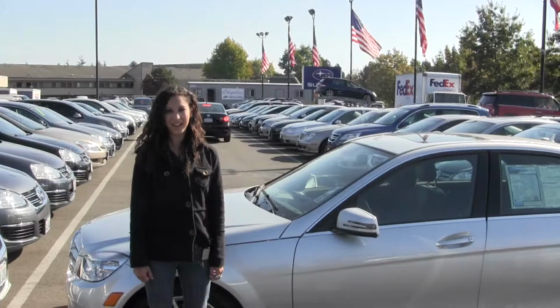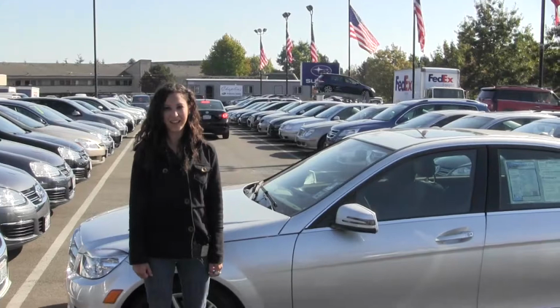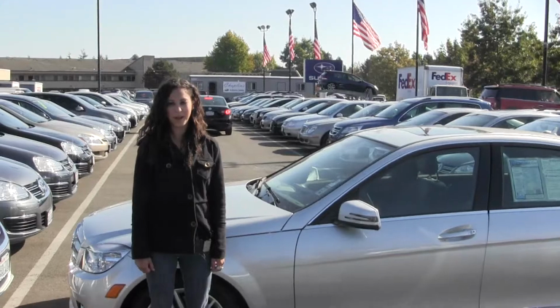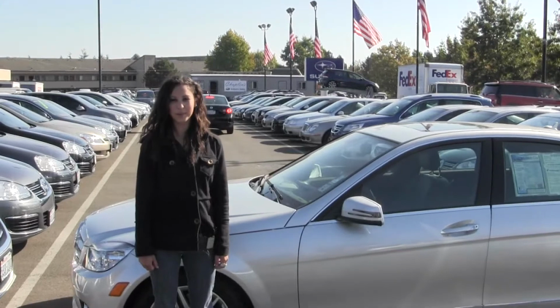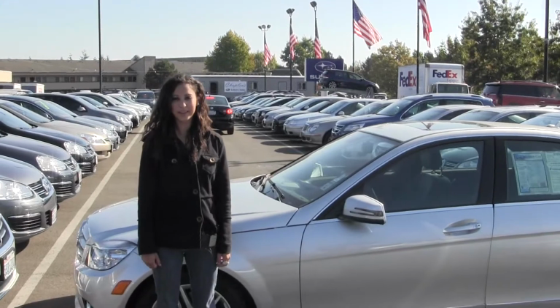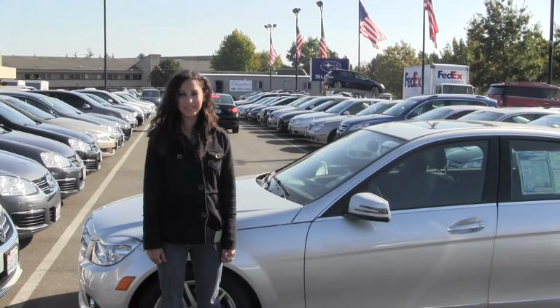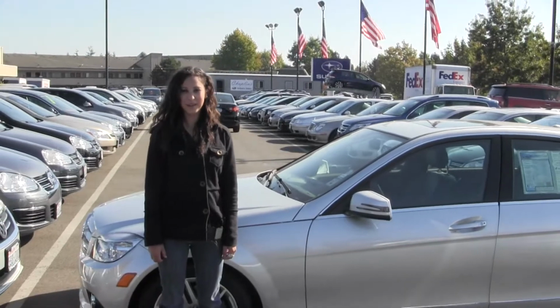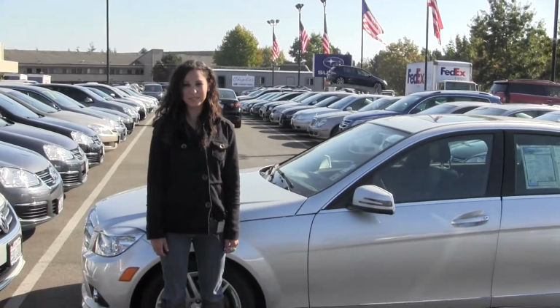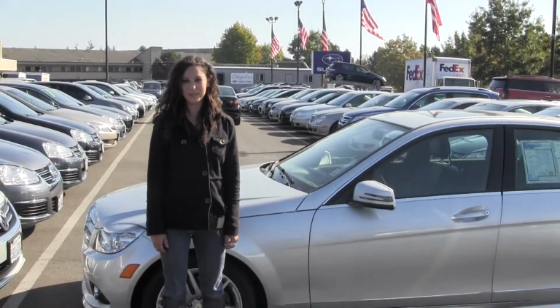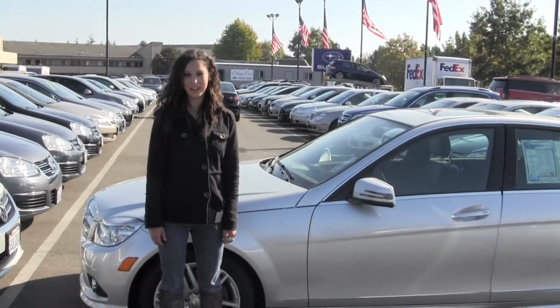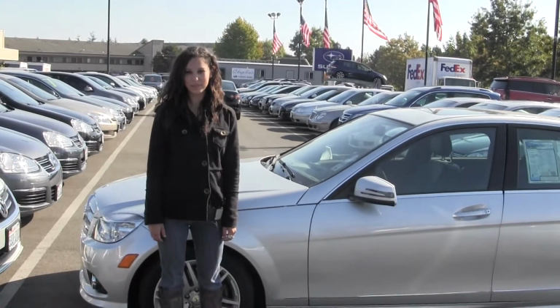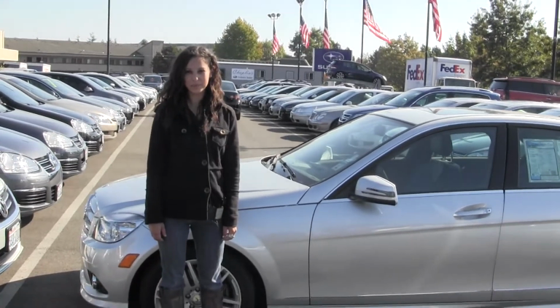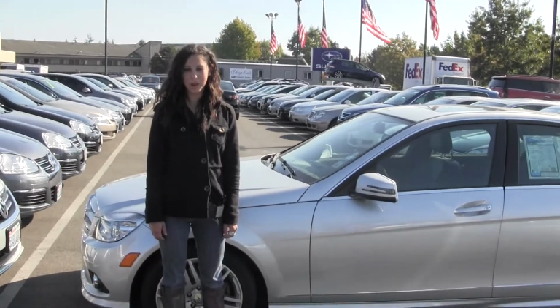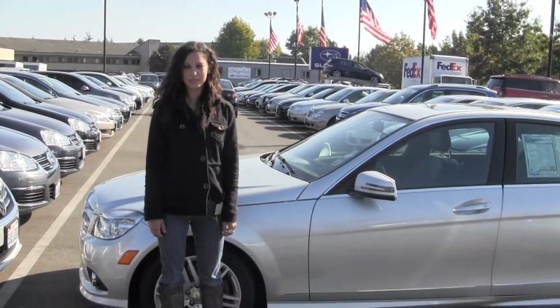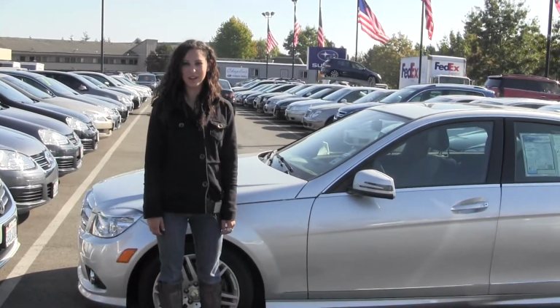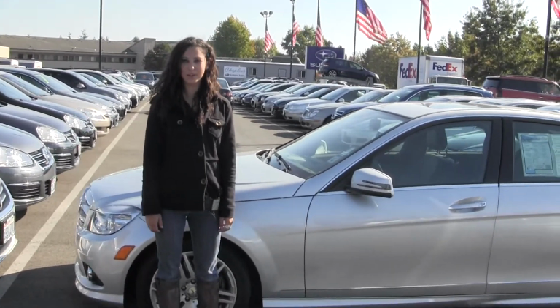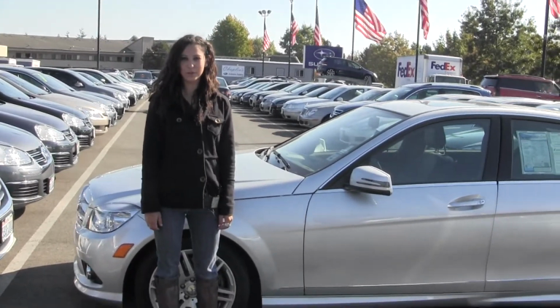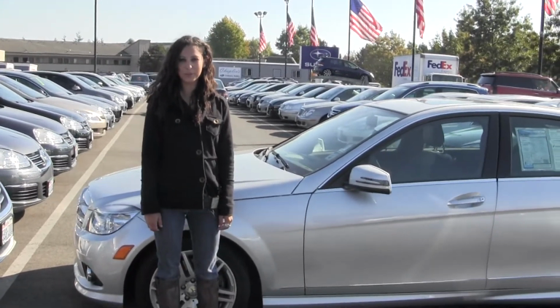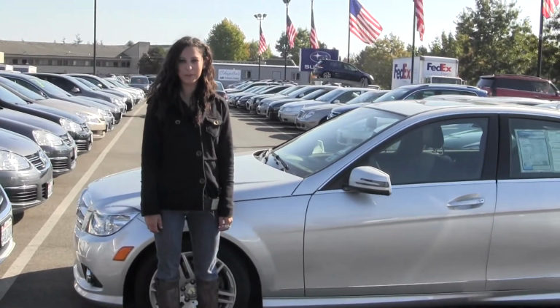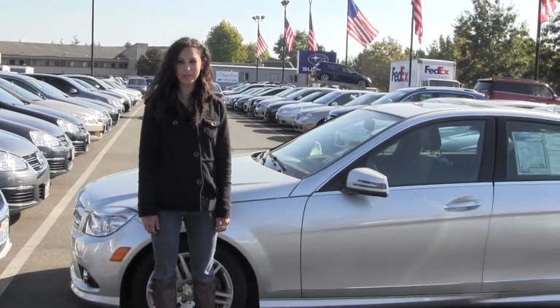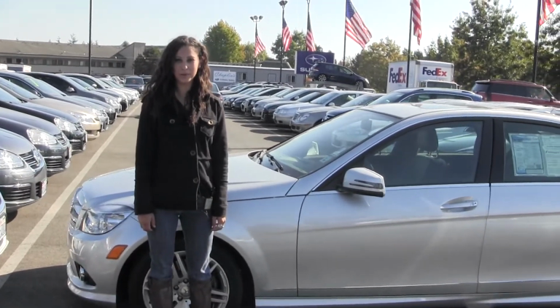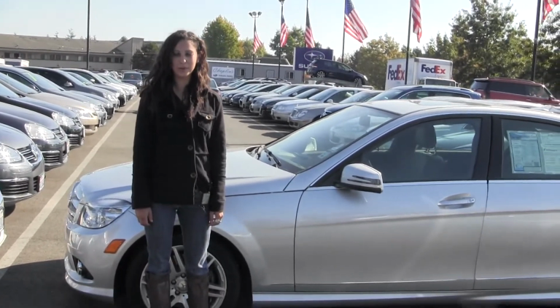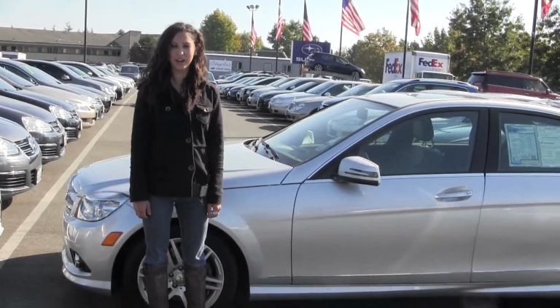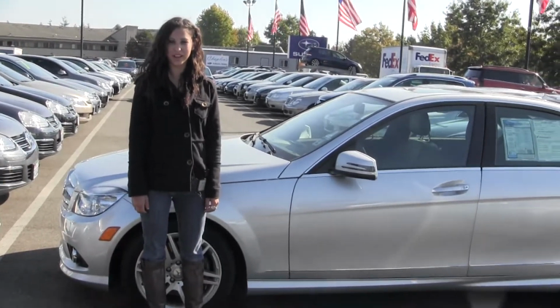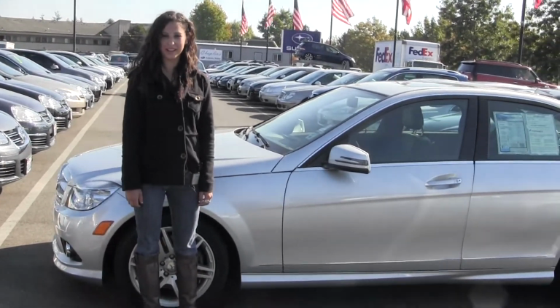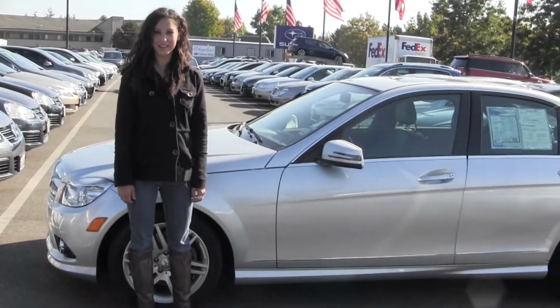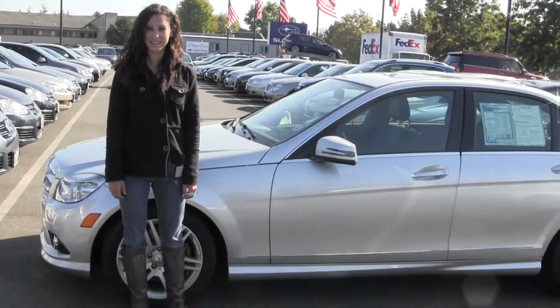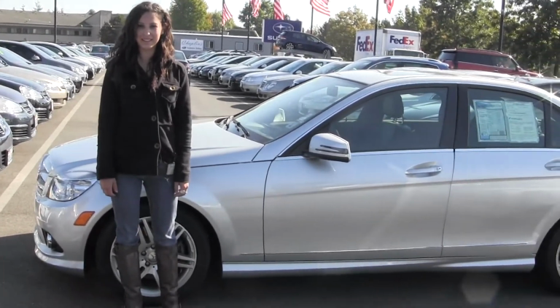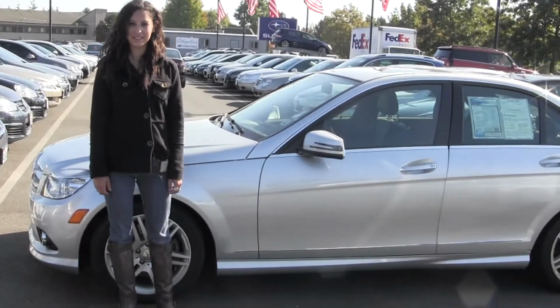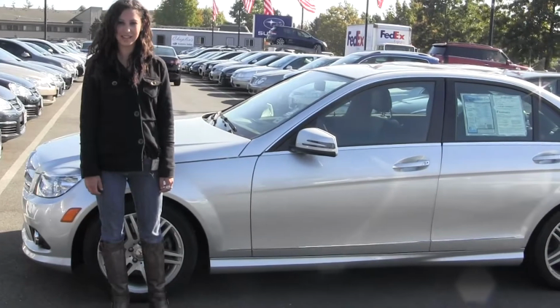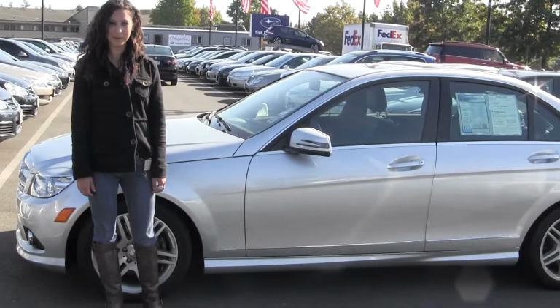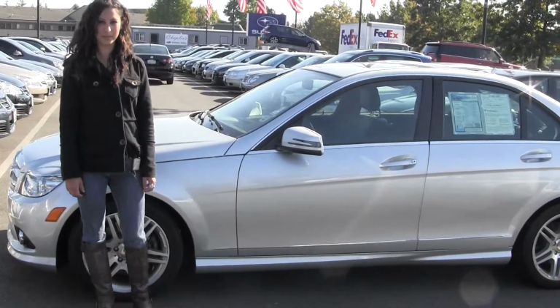Hi, I'm Miranda, coming to you today from Chaplin's Auto Group in Bellevue, right off I-90 in the East Gate neighborhood.